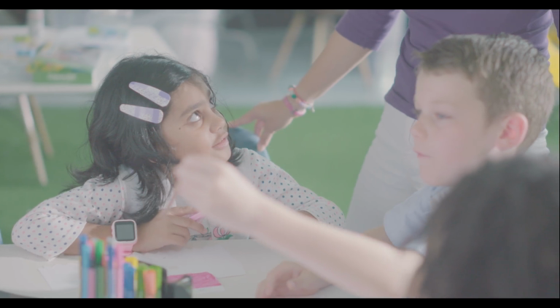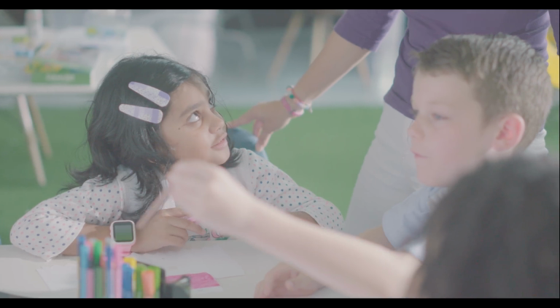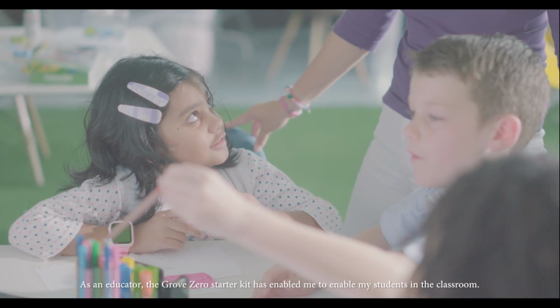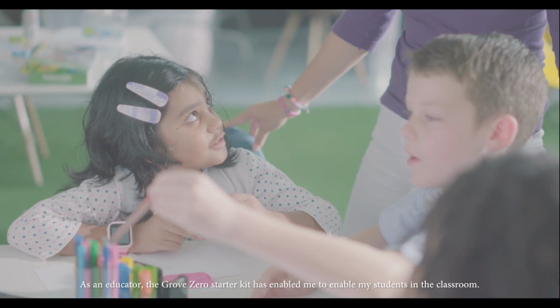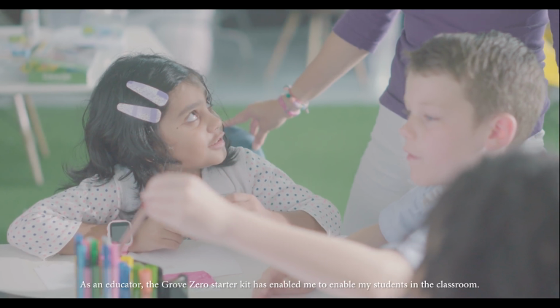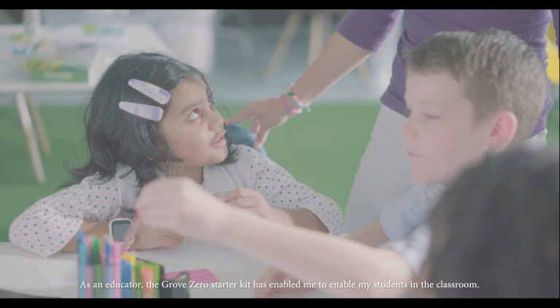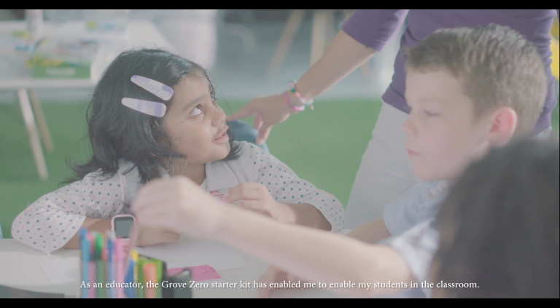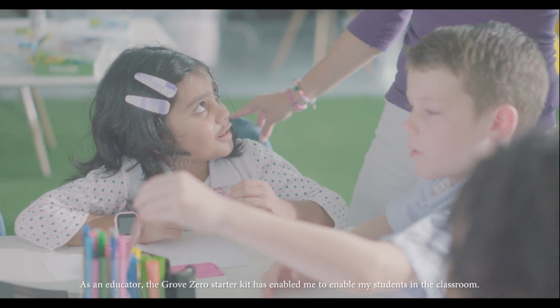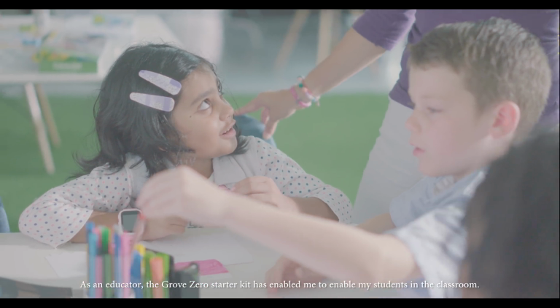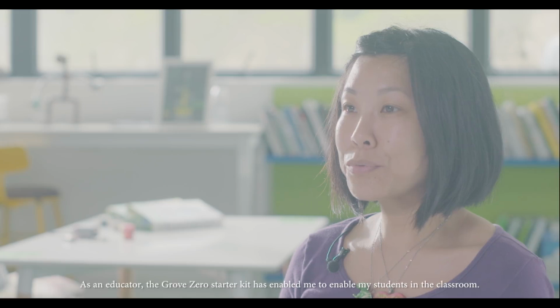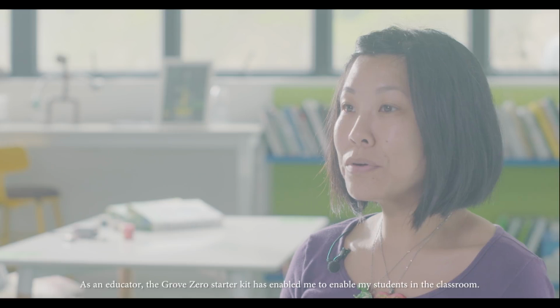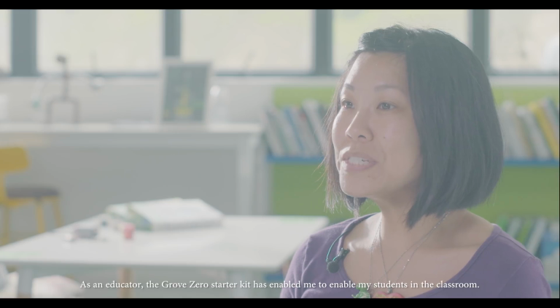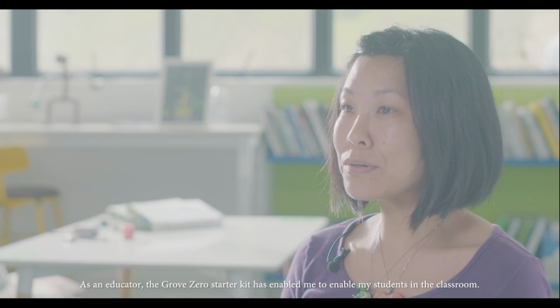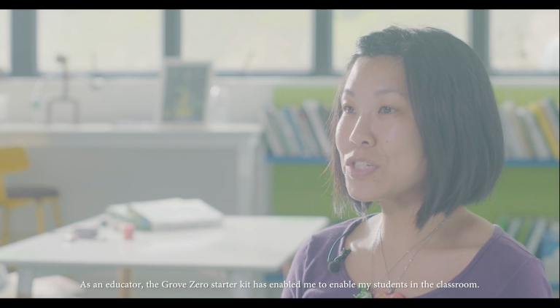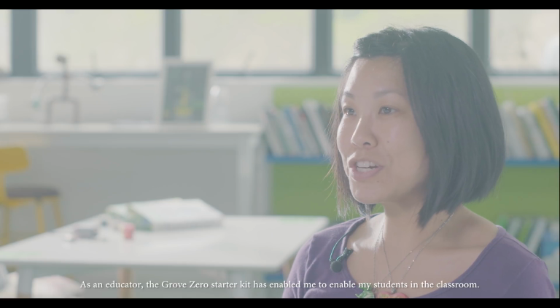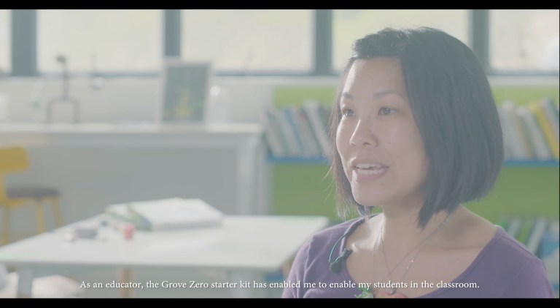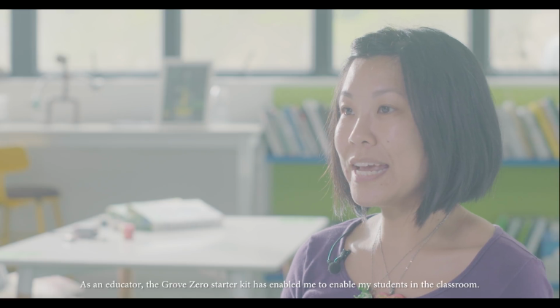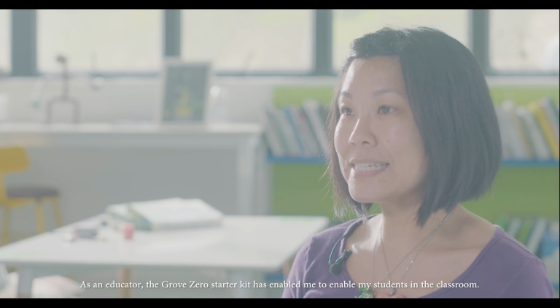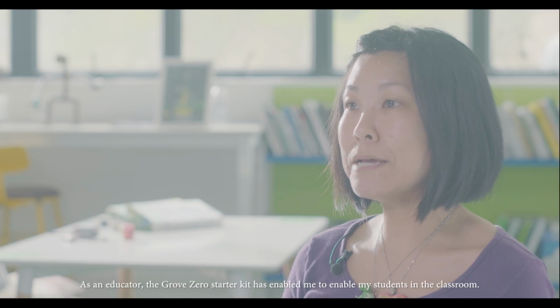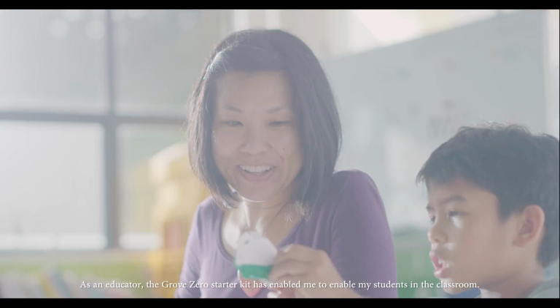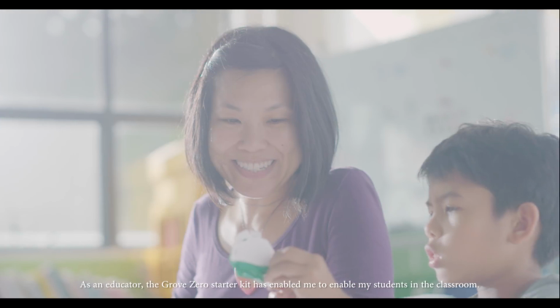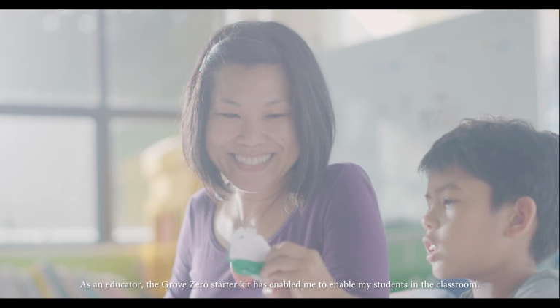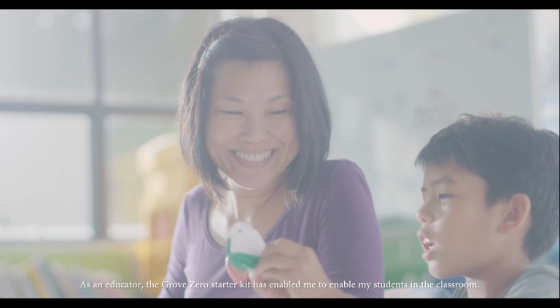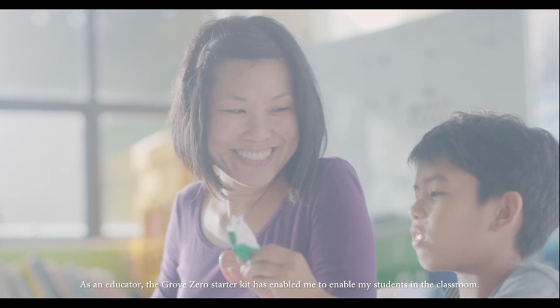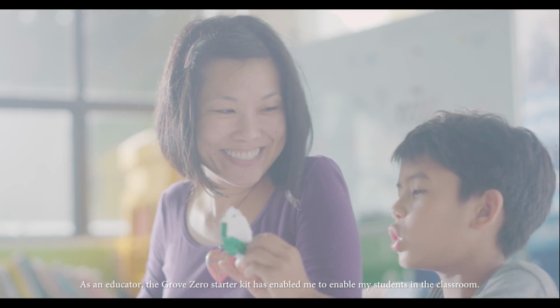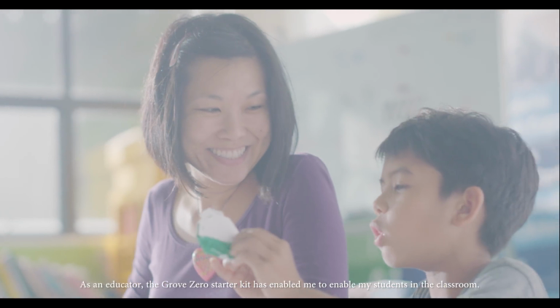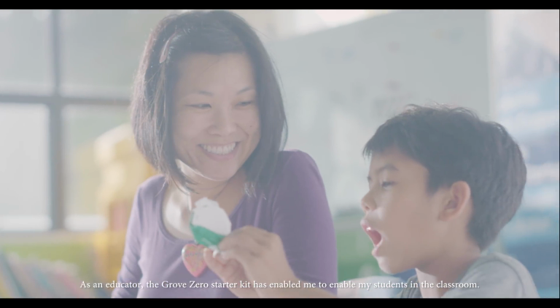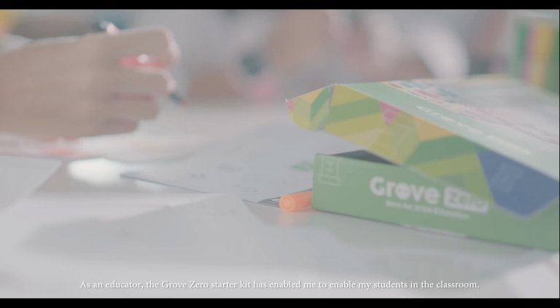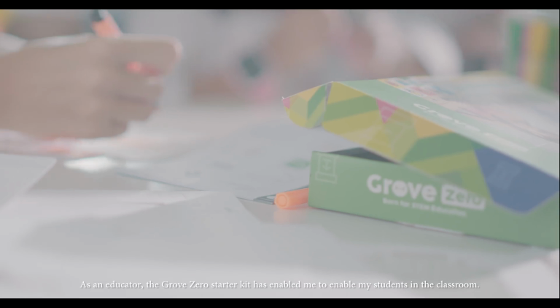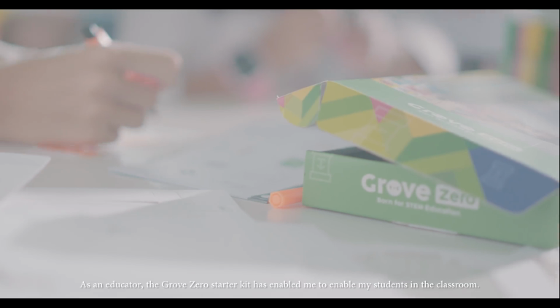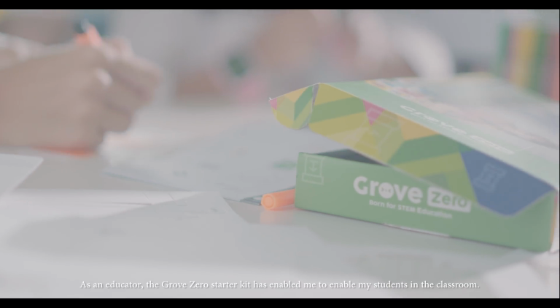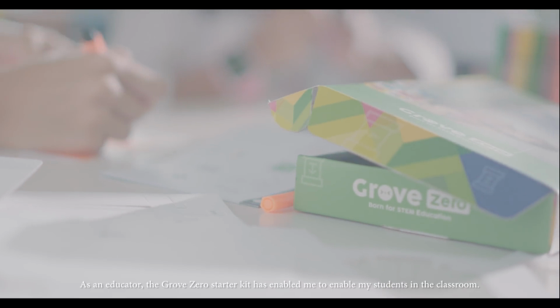As an educator, the Grove Zero starter kit has enabled me to enable my students in the classroom.